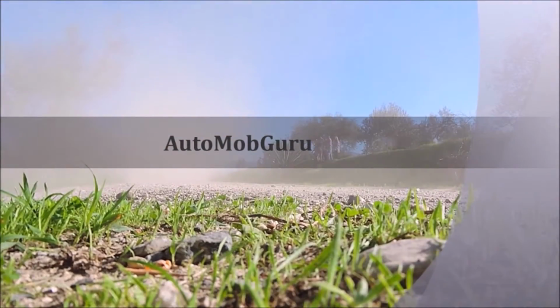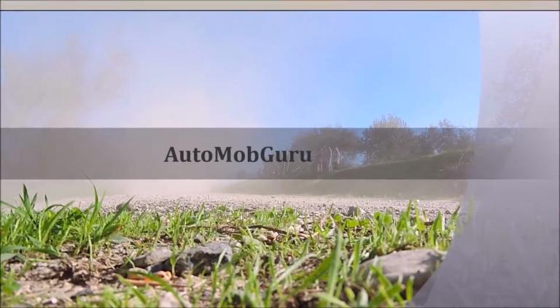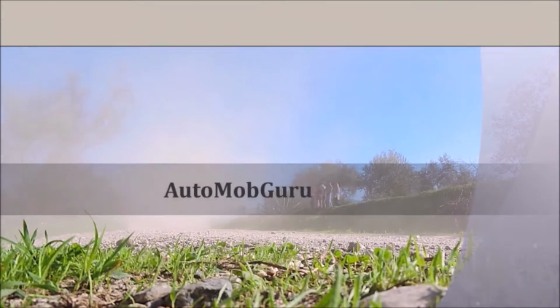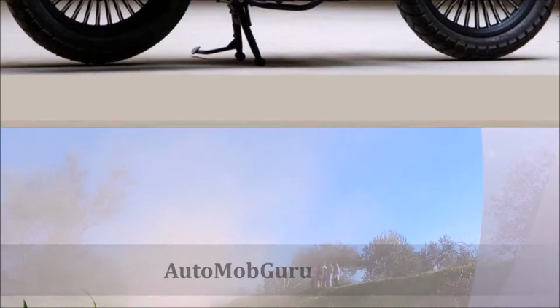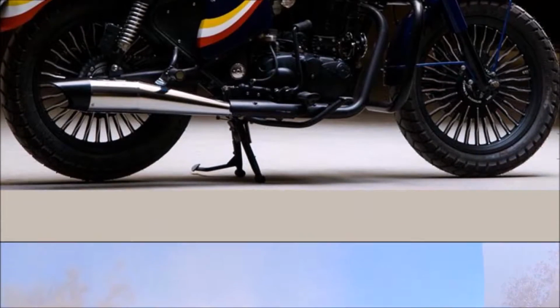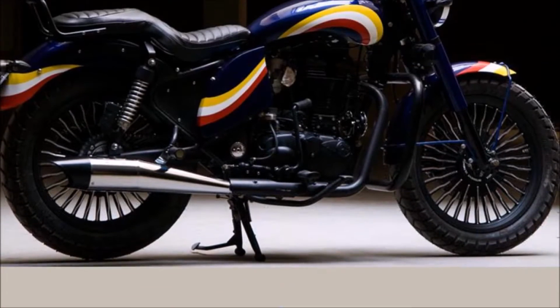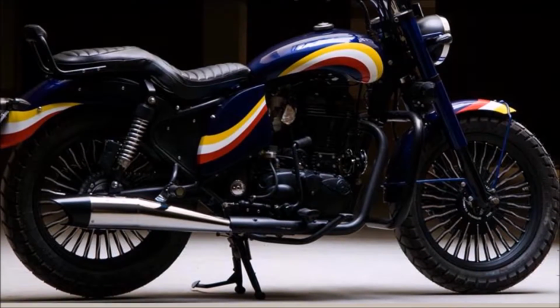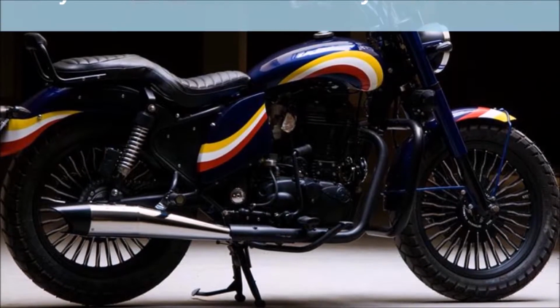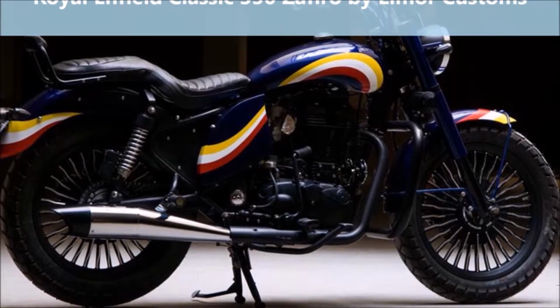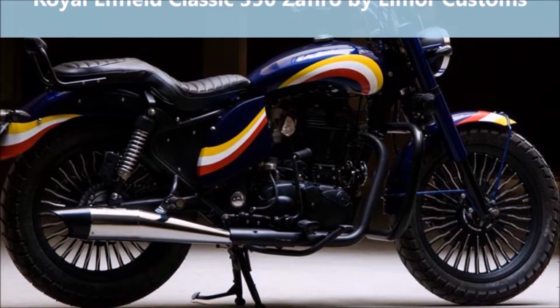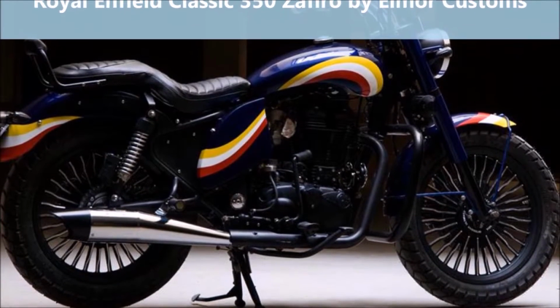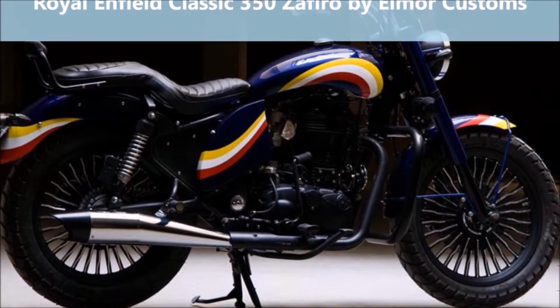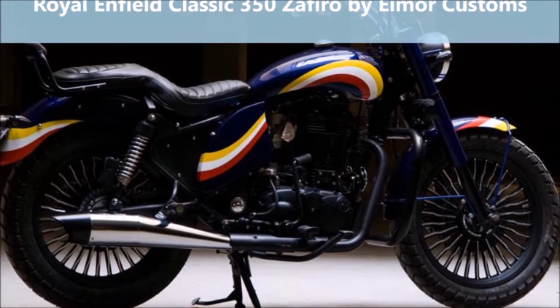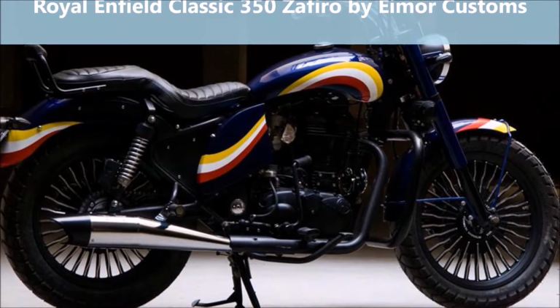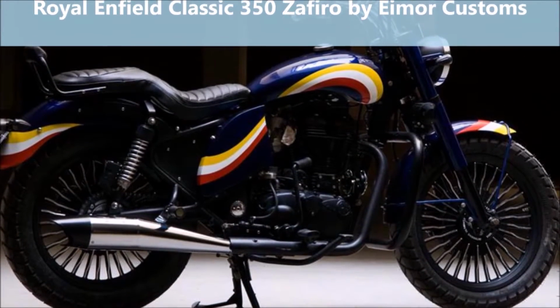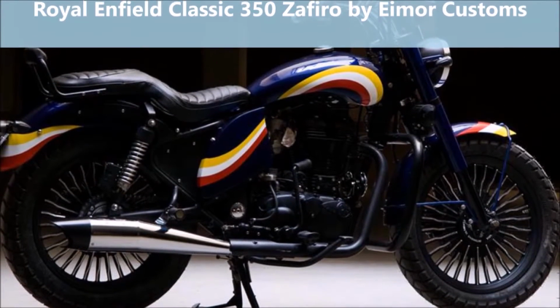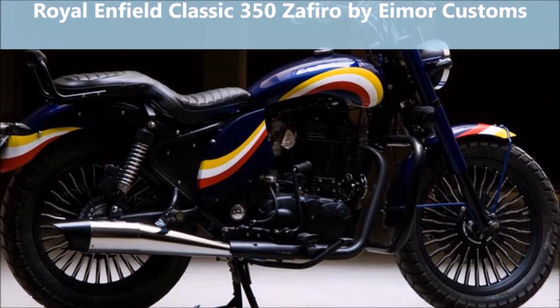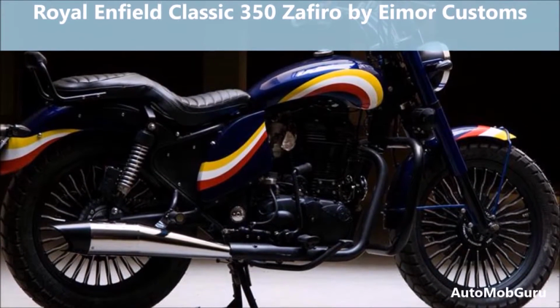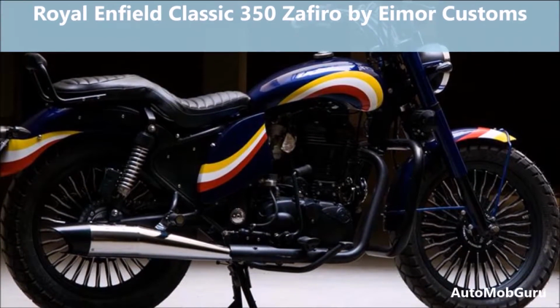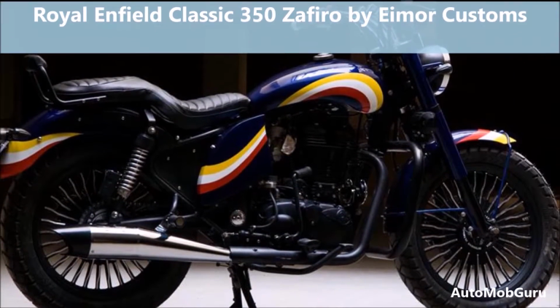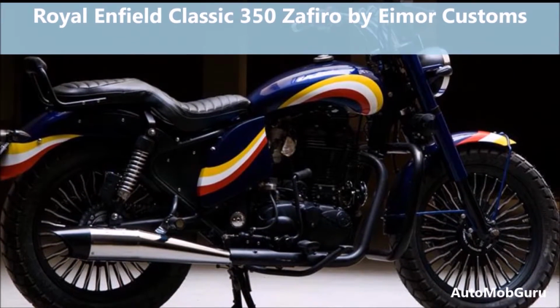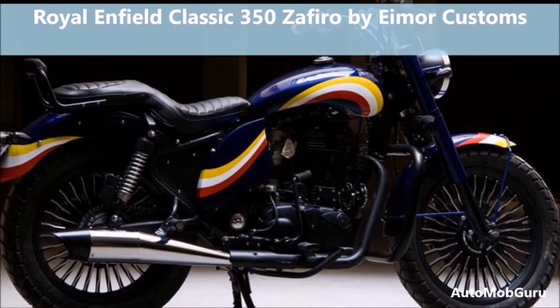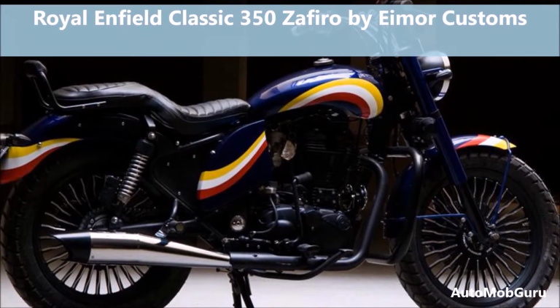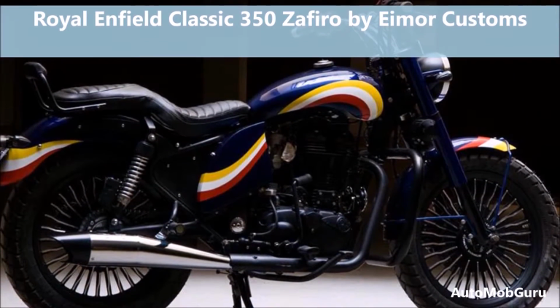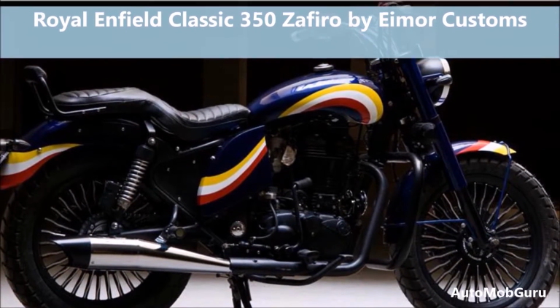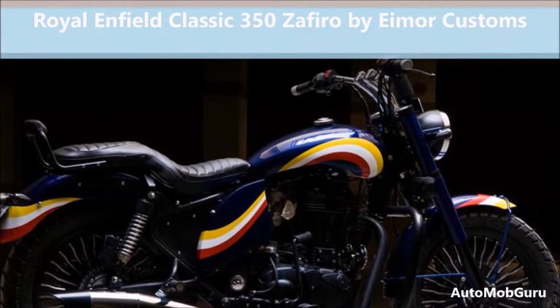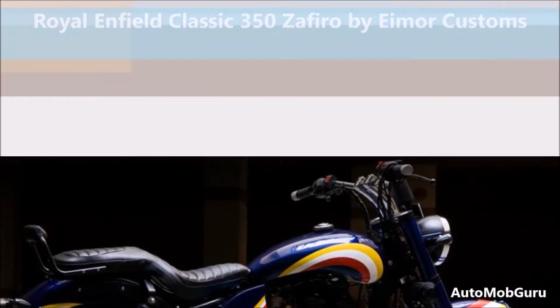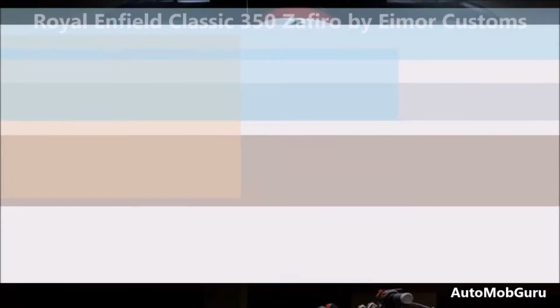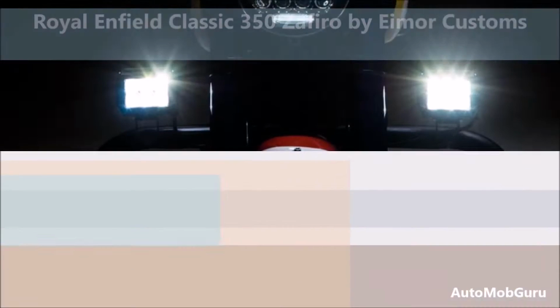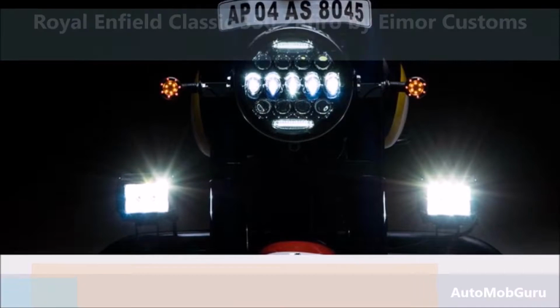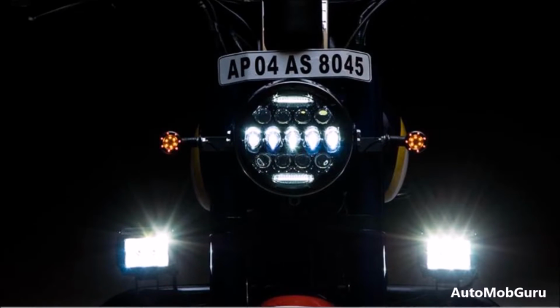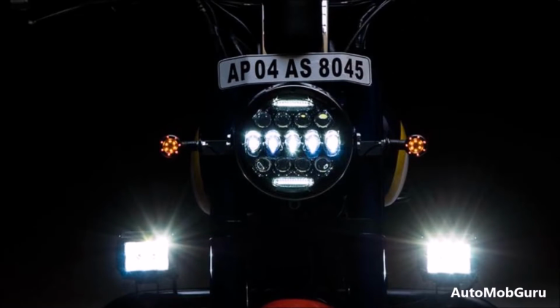When it comes to affordable machines for cruising in the Indian market, Royal Enfield comes first in the domestic customer's mind.